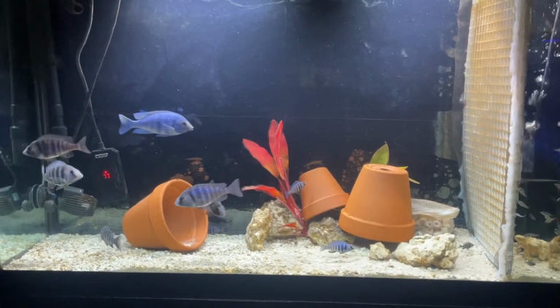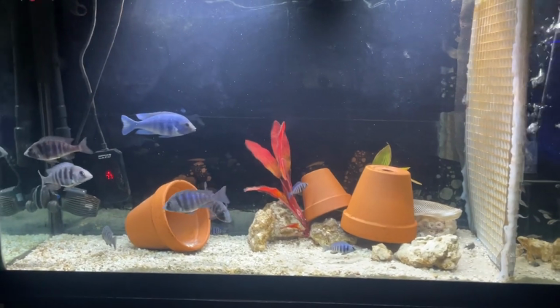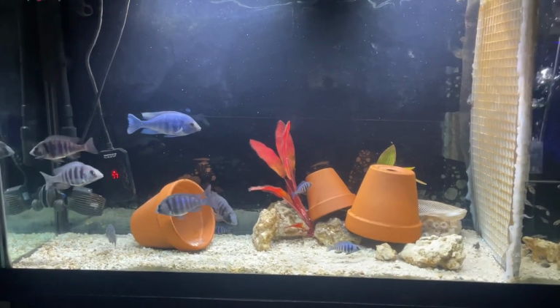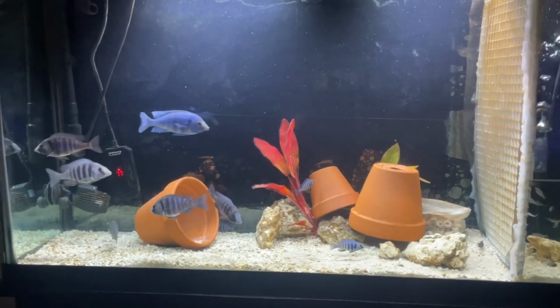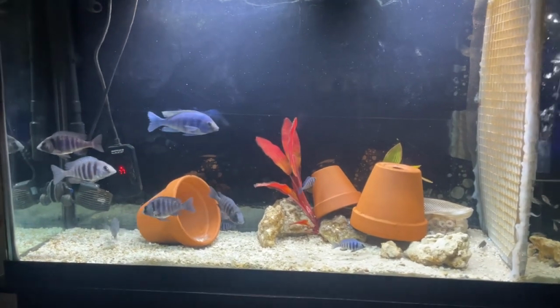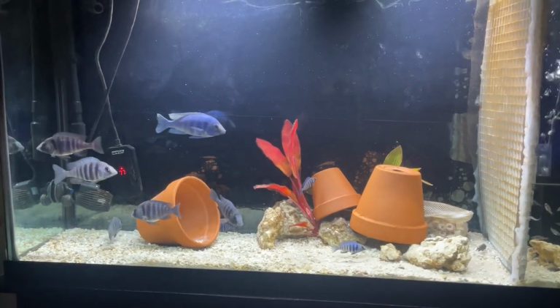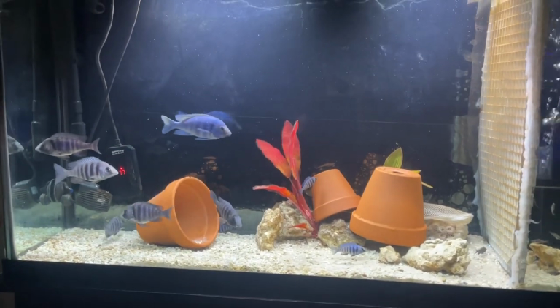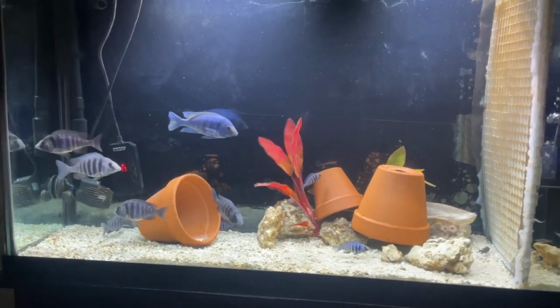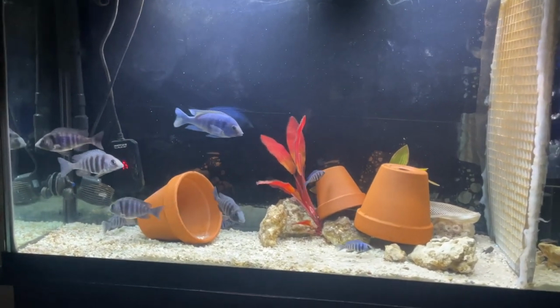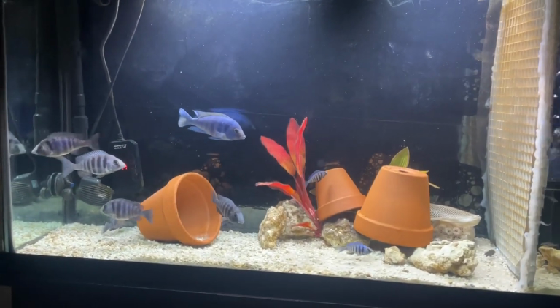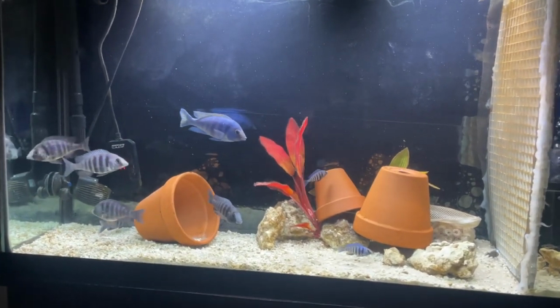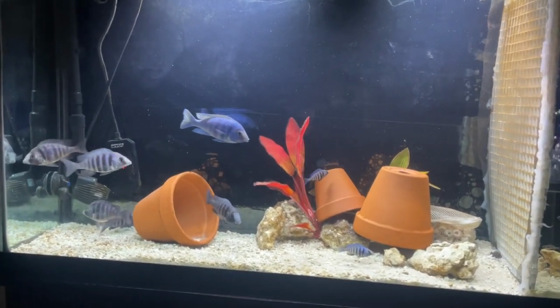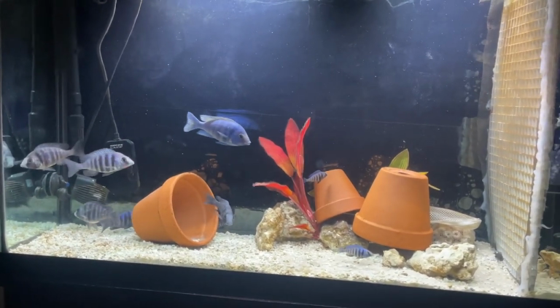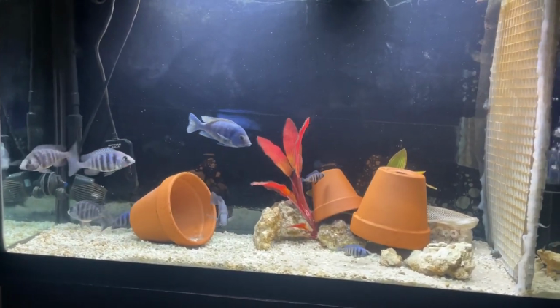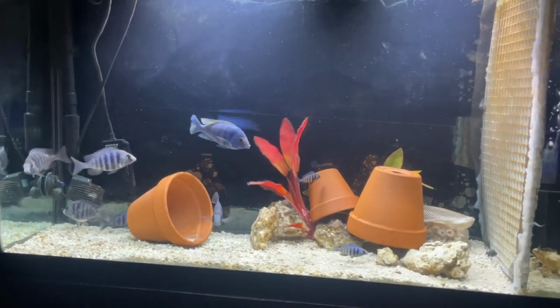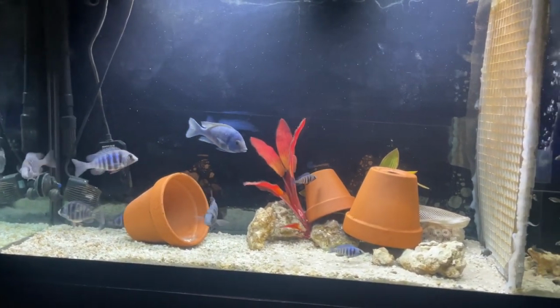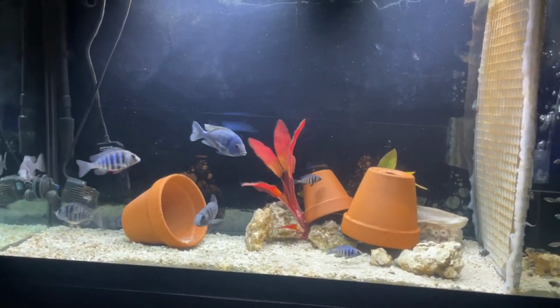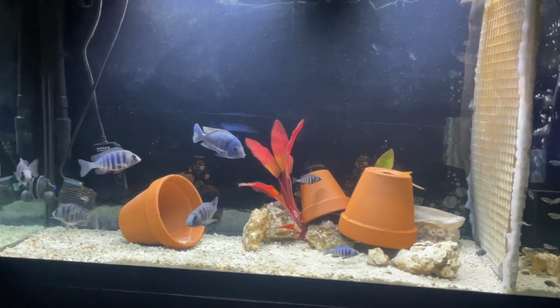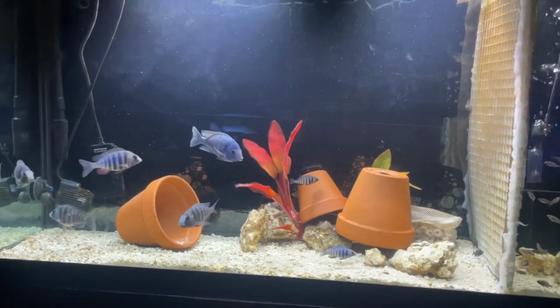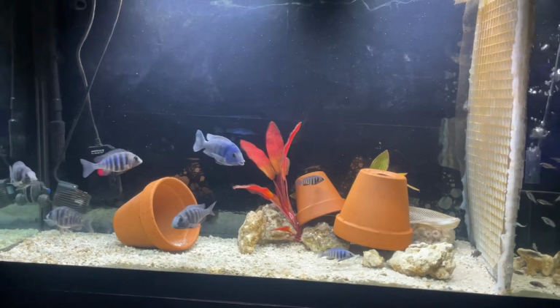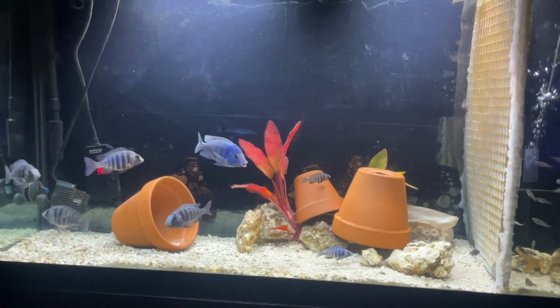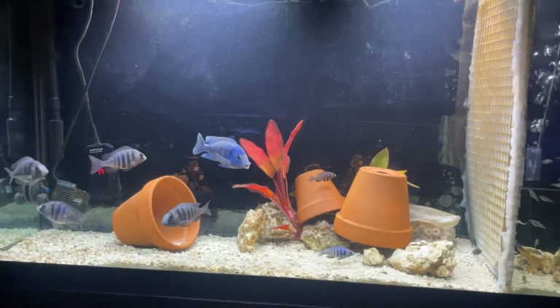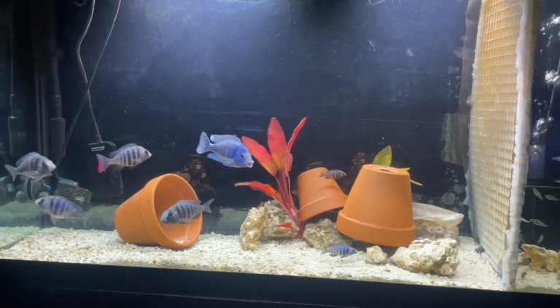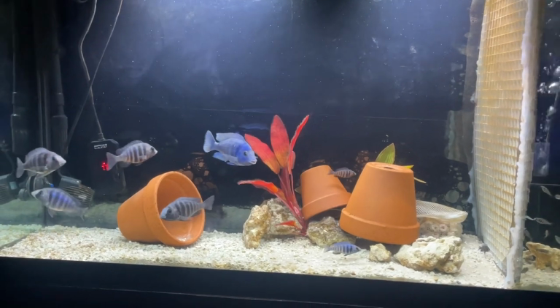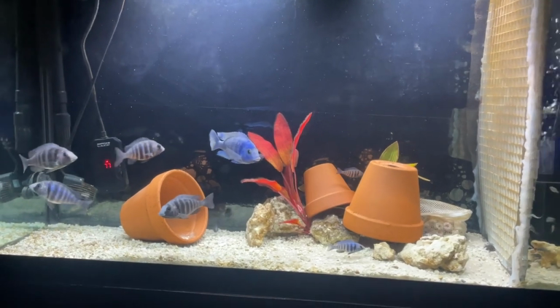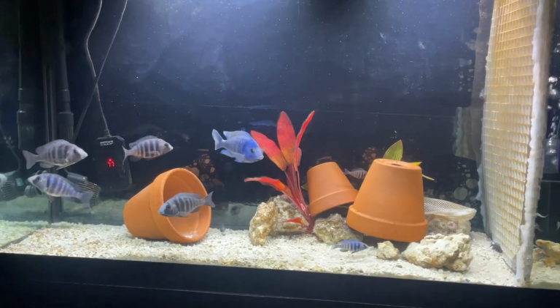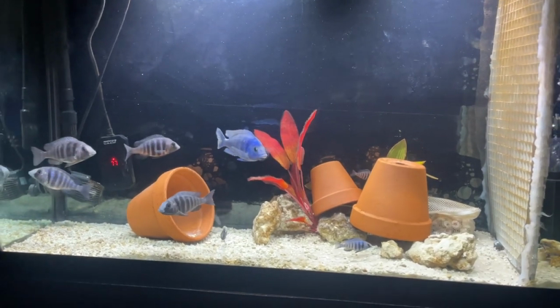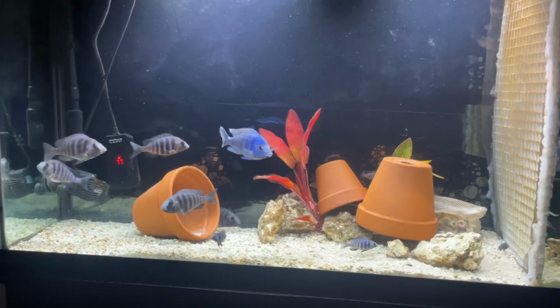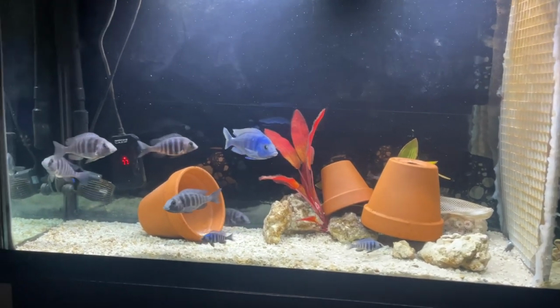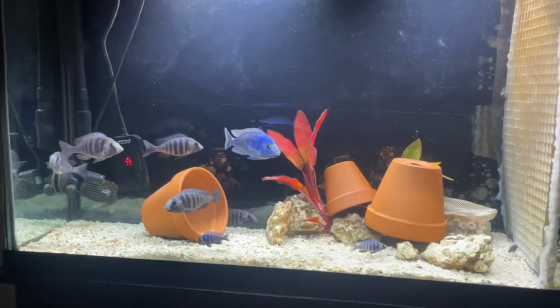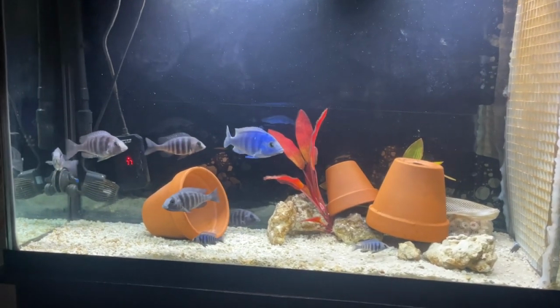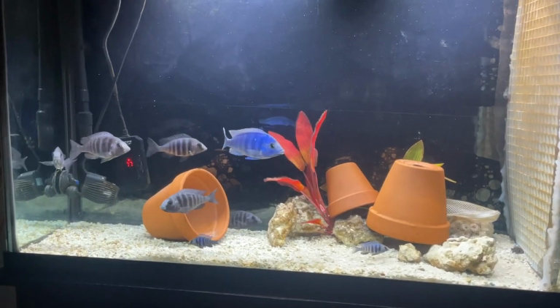Welcome to the South of Atlanta Fish Hobbyist YouTube channel. Let's start off with my favorite tank, which is my star sapphires.